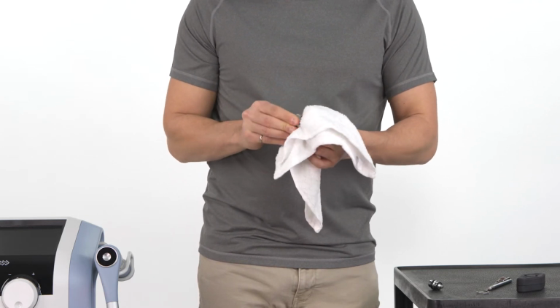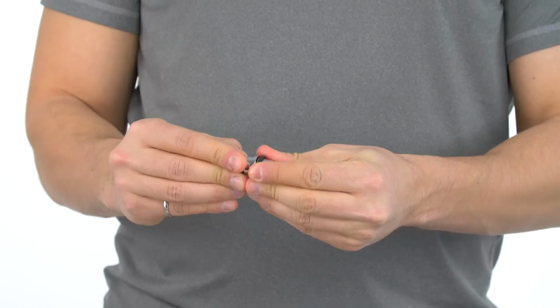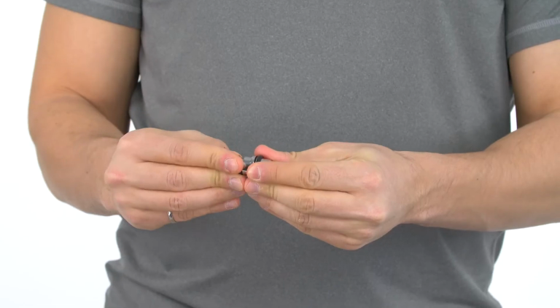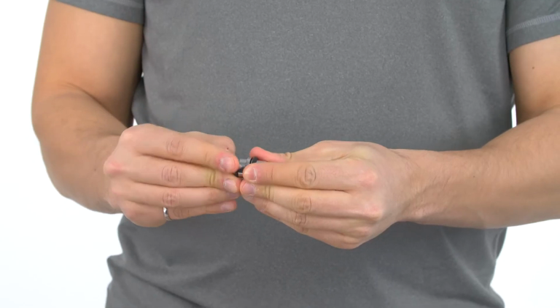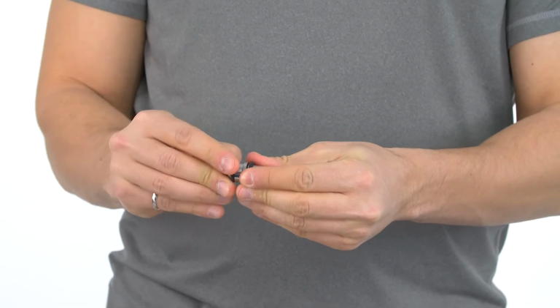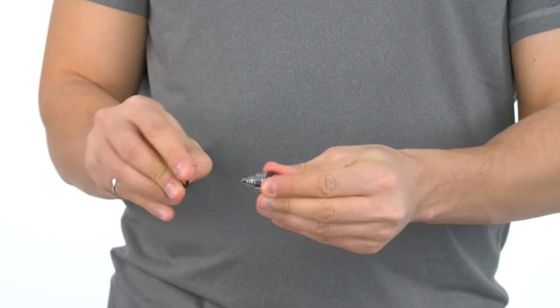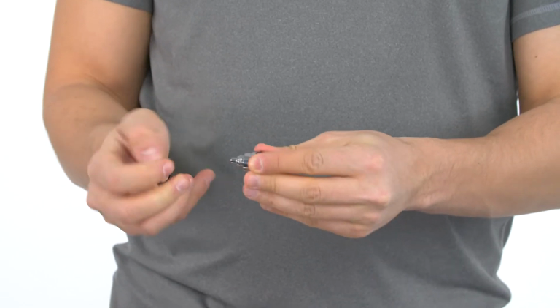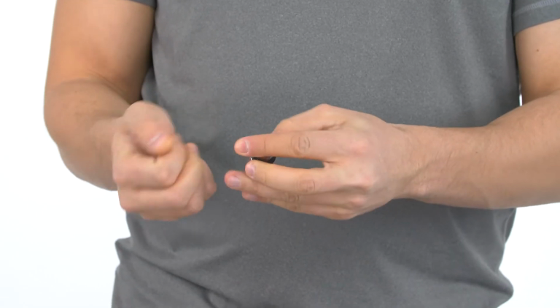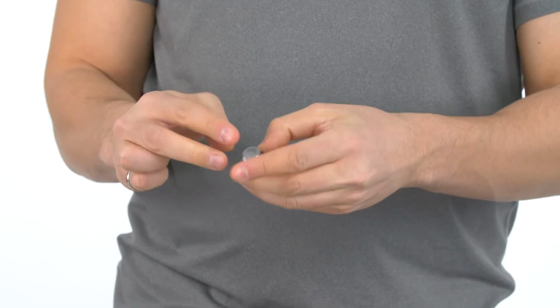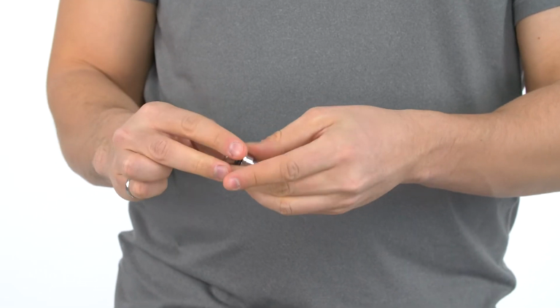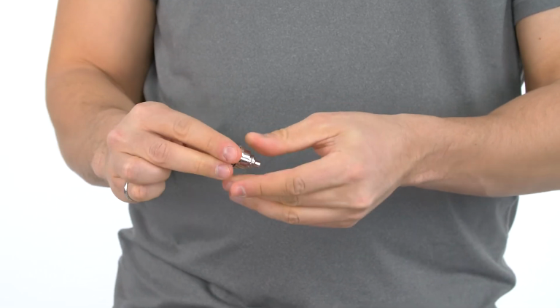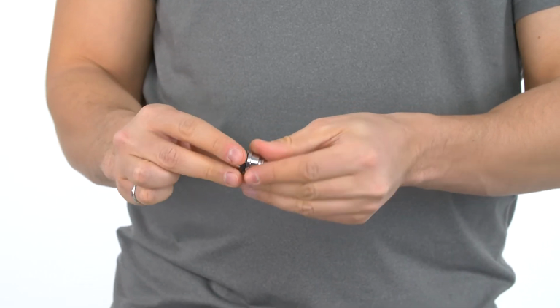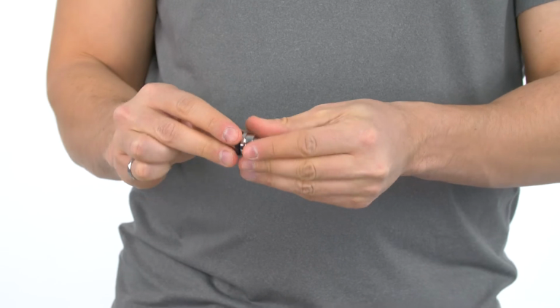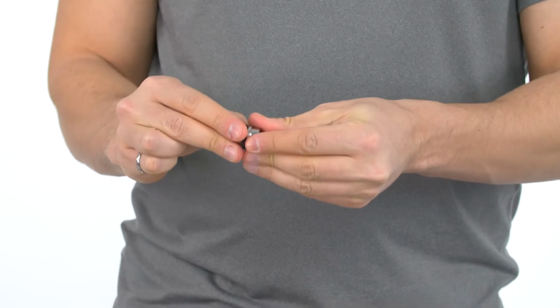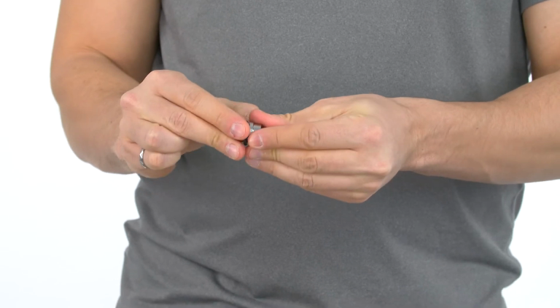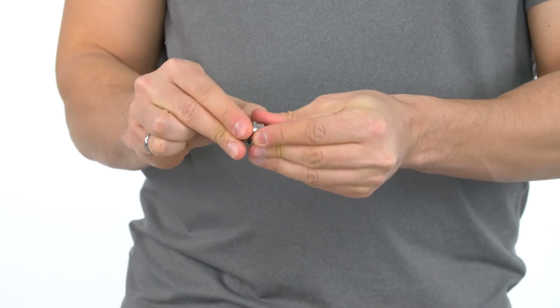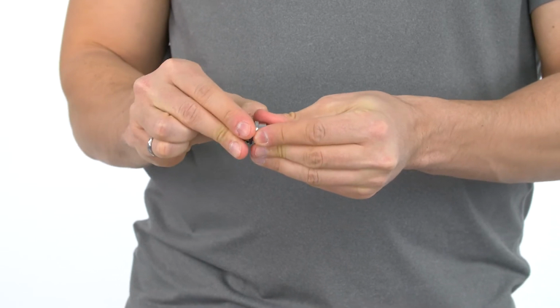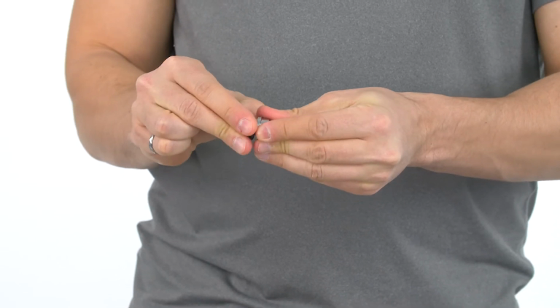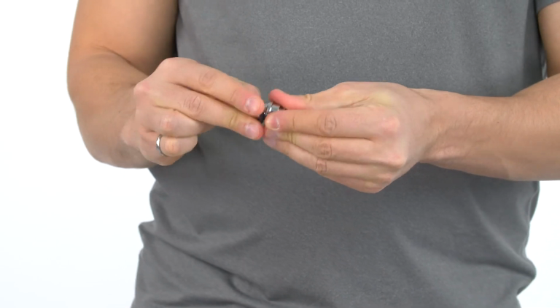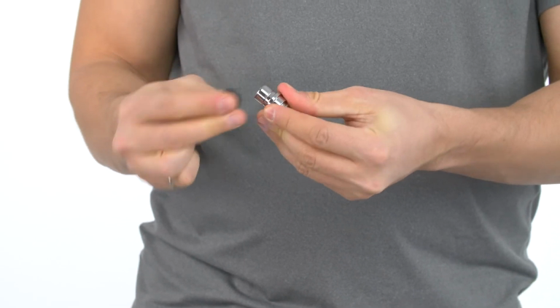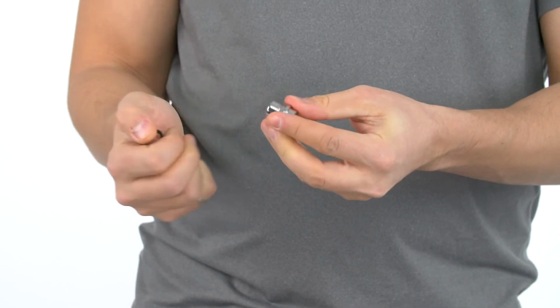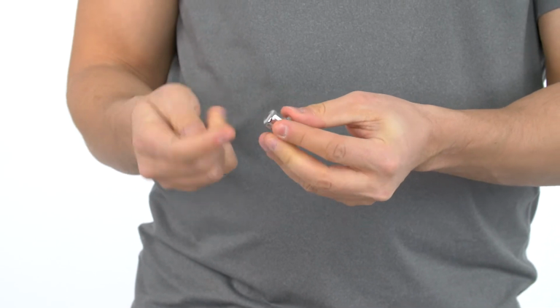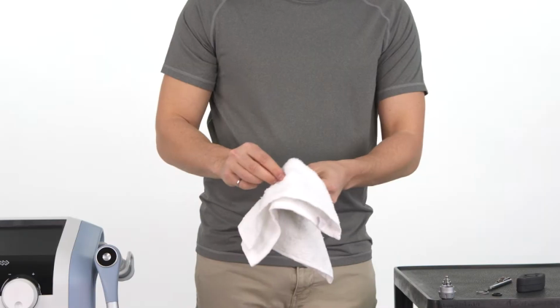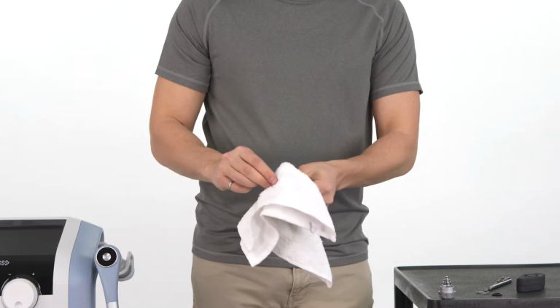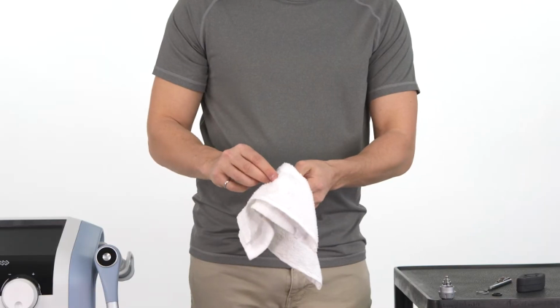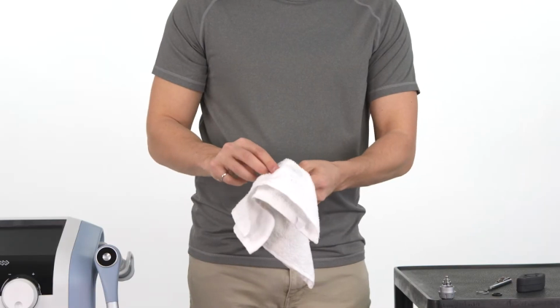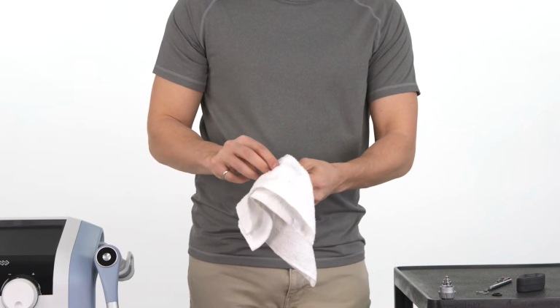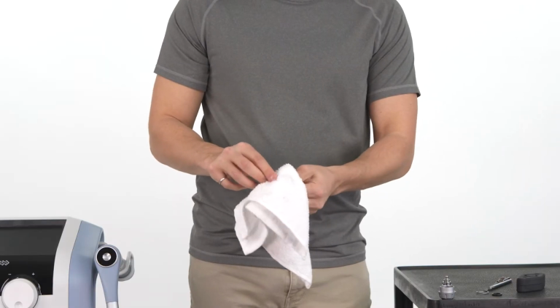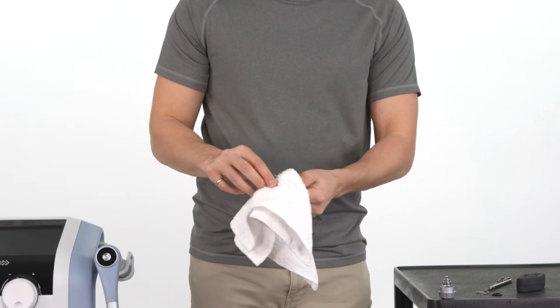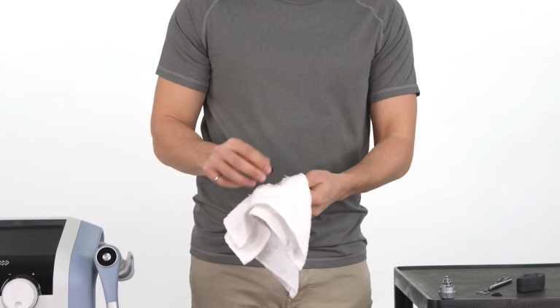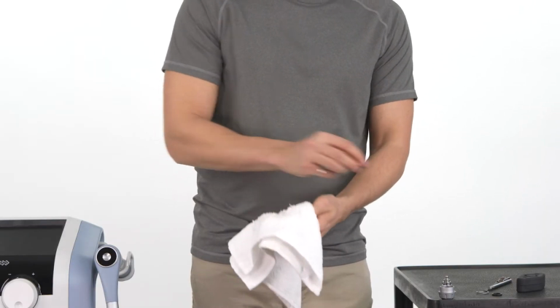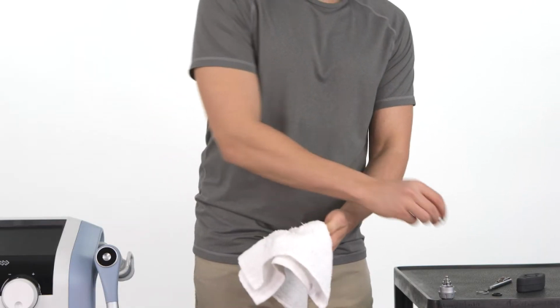Remove the washers from the transmitter. Thoroughly clean the washers and the transmitter.